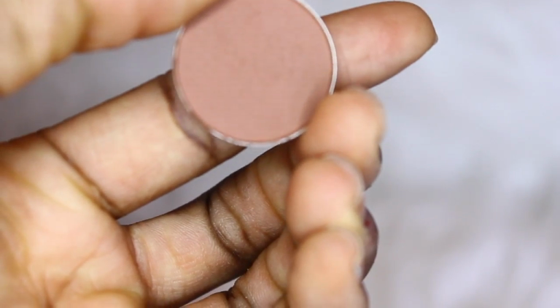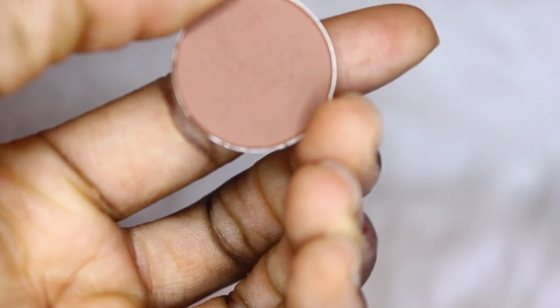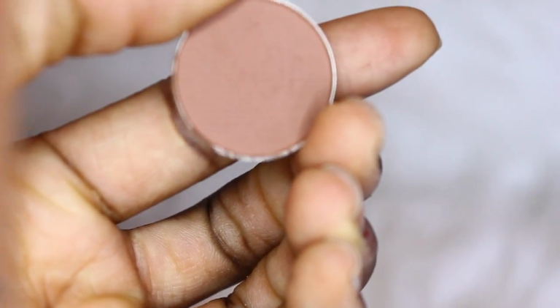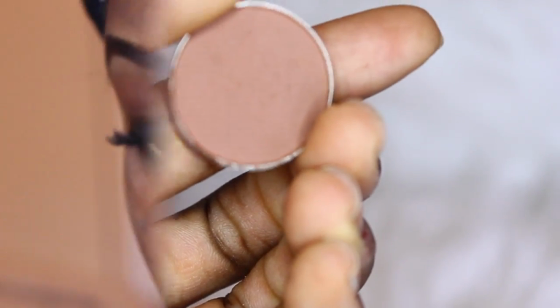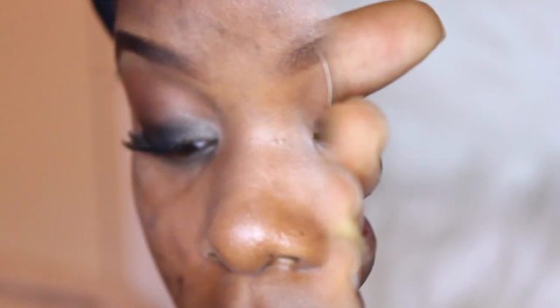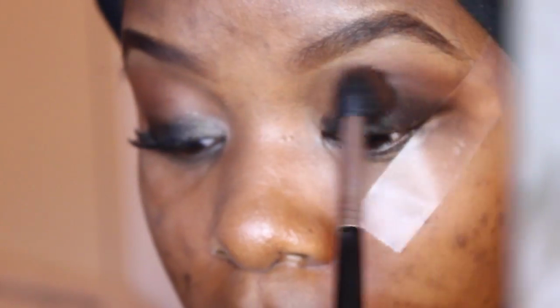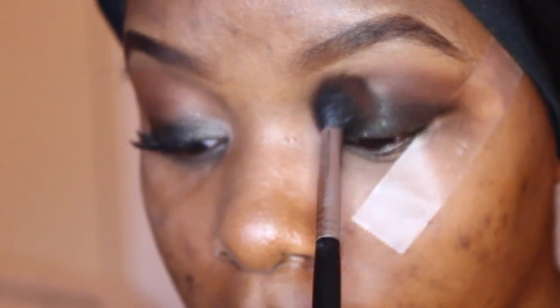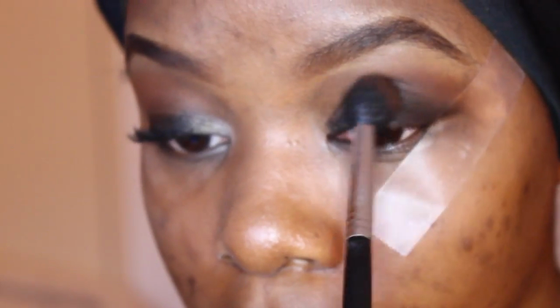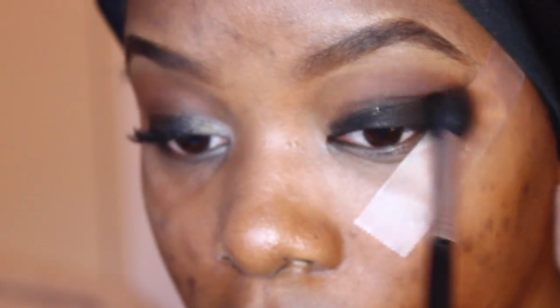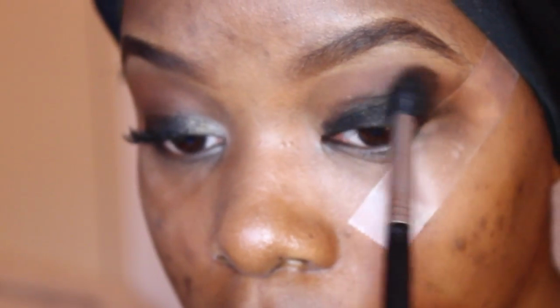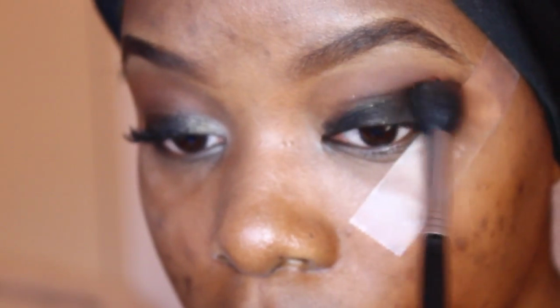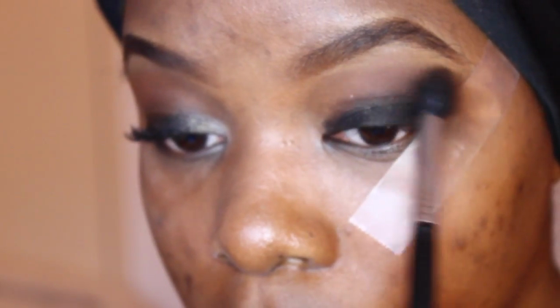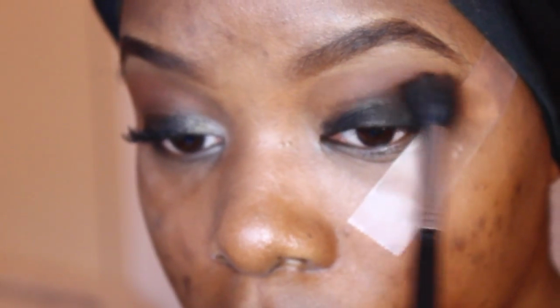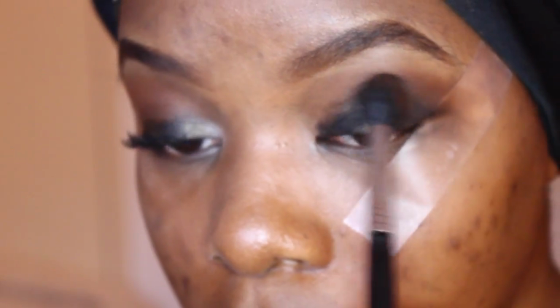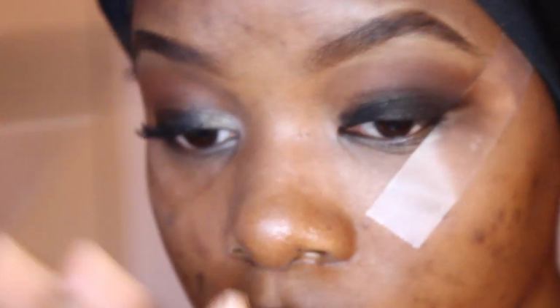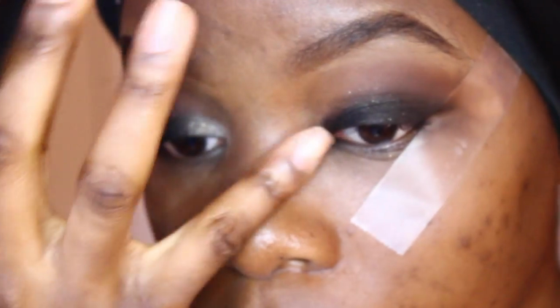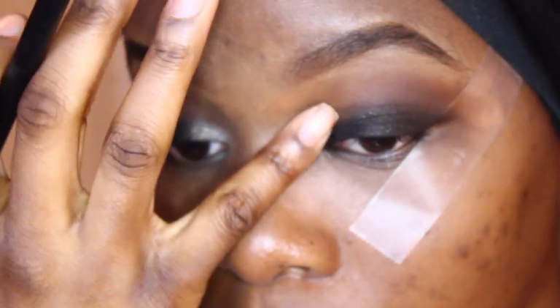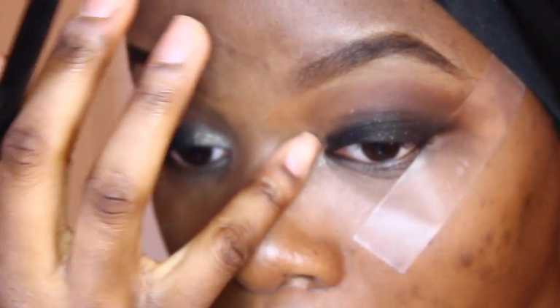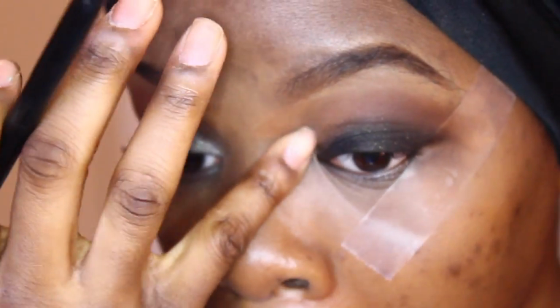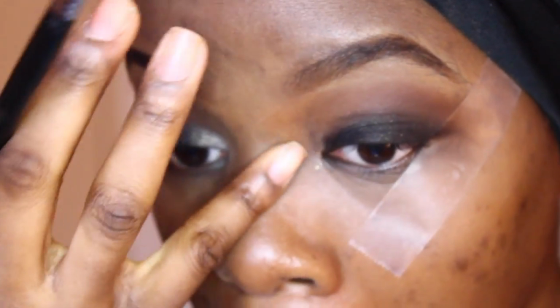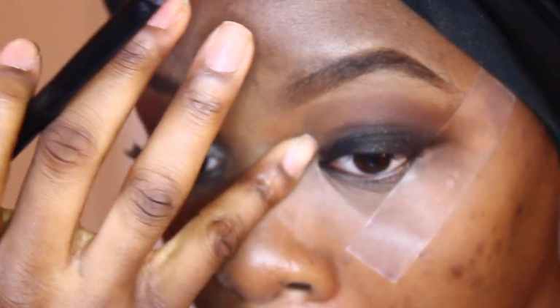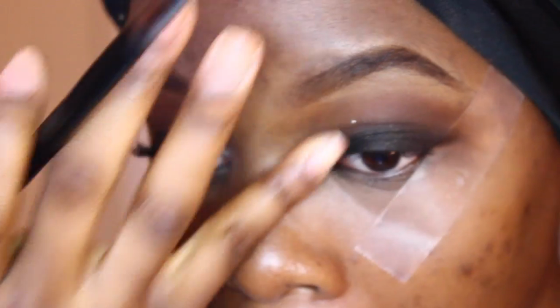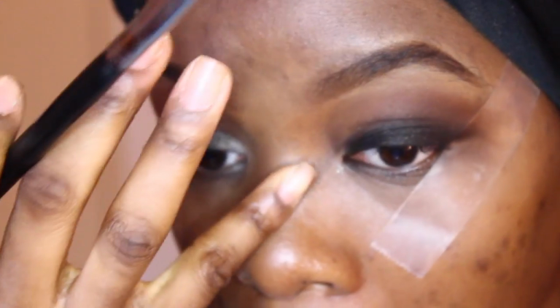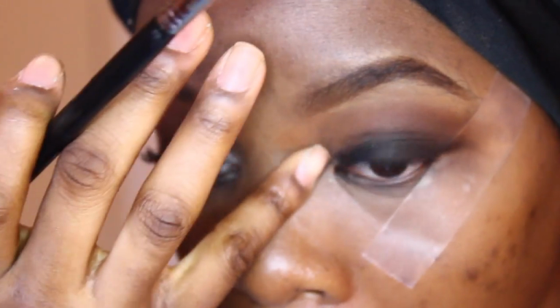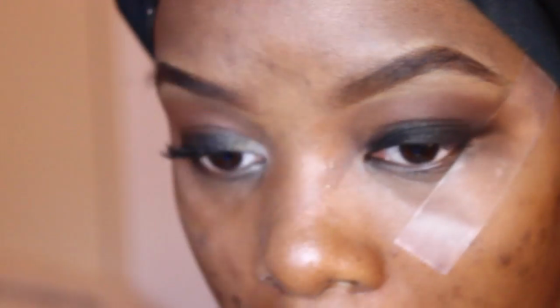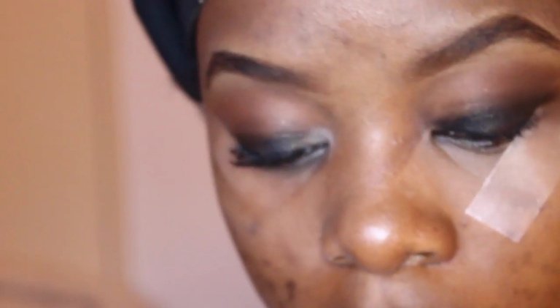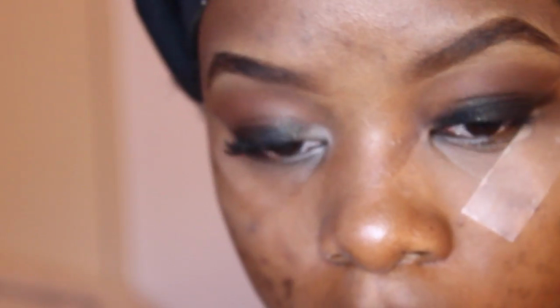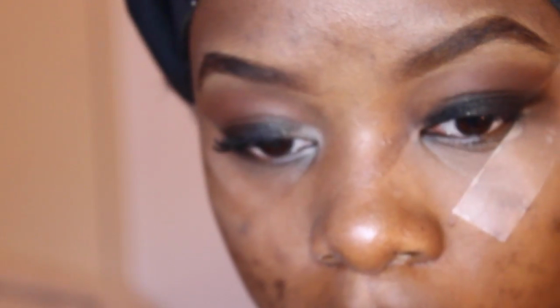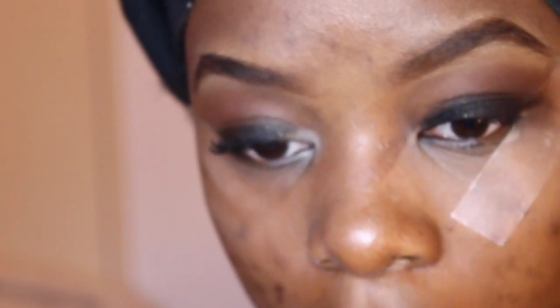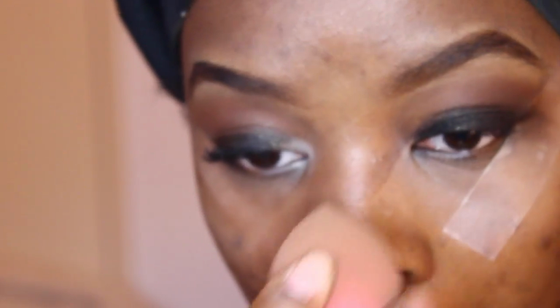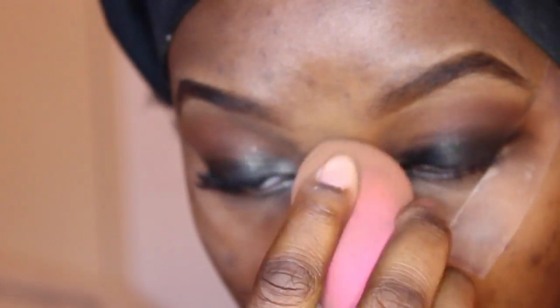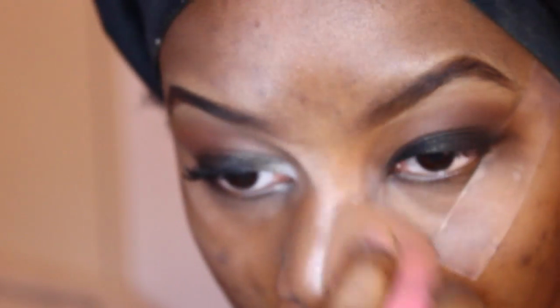I'm going to use MAC's Brown Script as my transition color. I'm going to go in with my Tapered Blending Brush again from Sigma to just diffuse the edges of the black shadow.